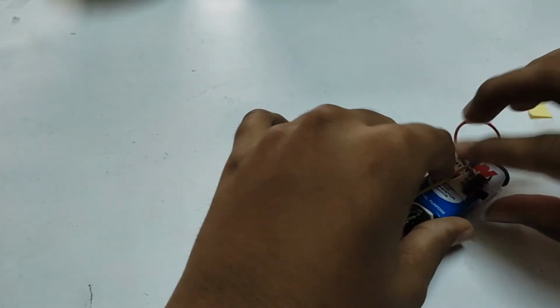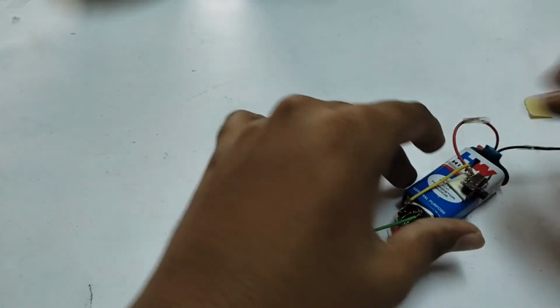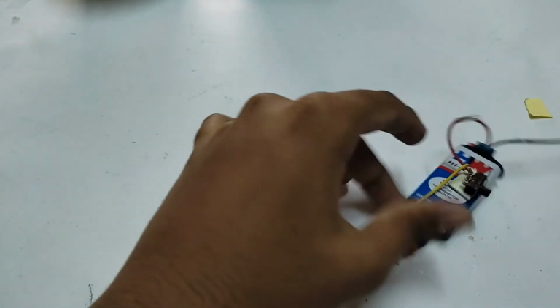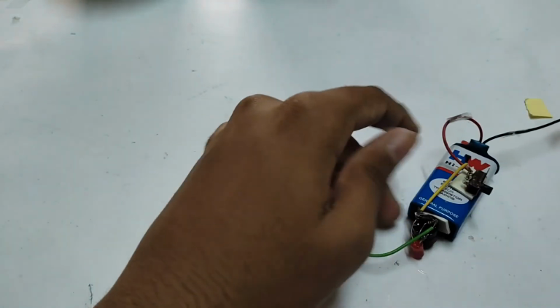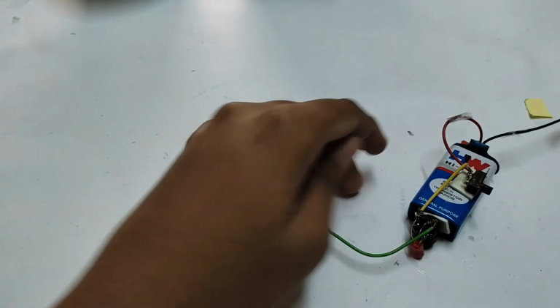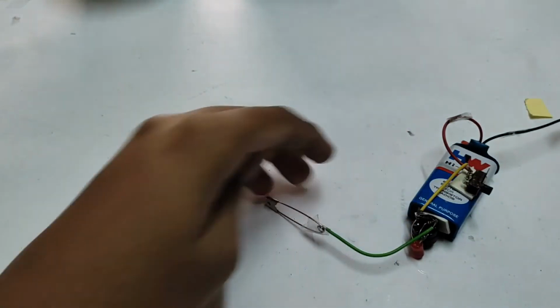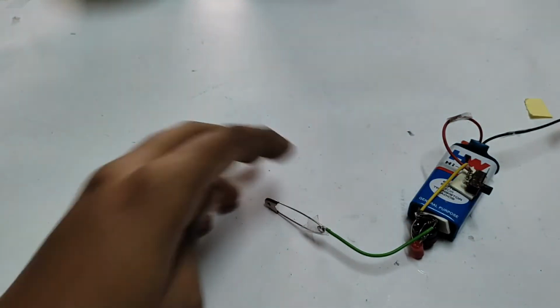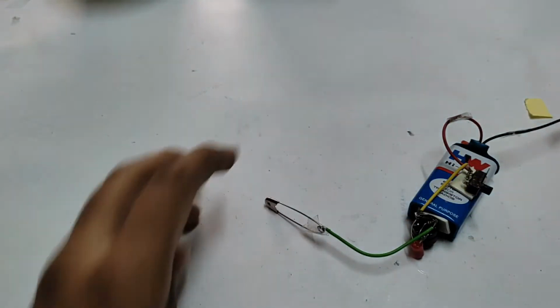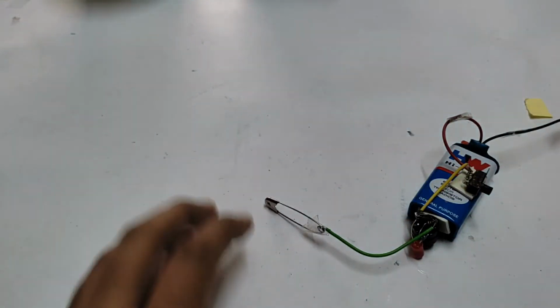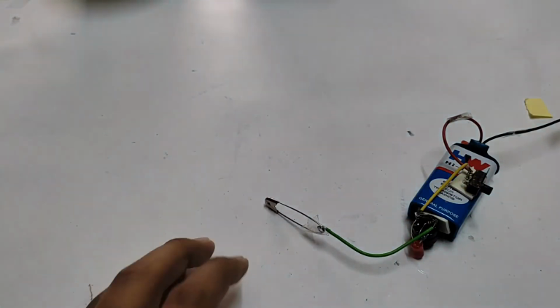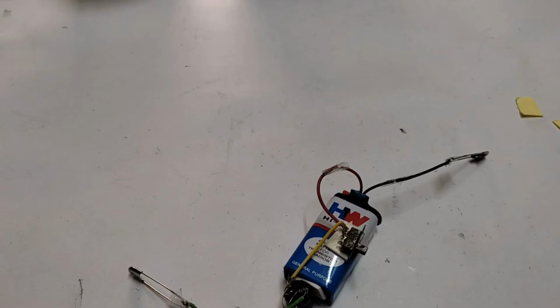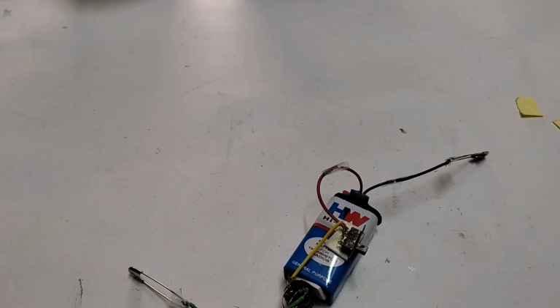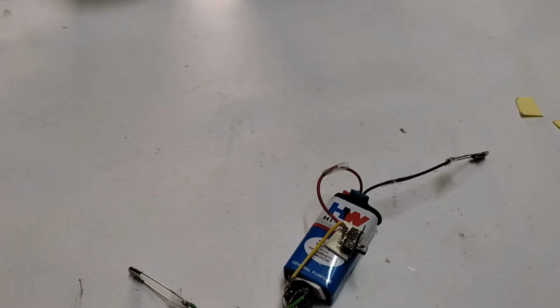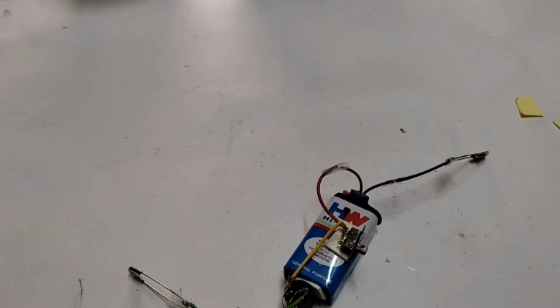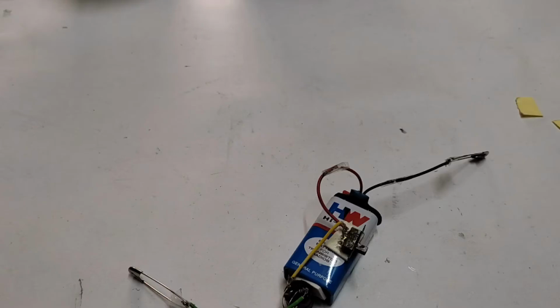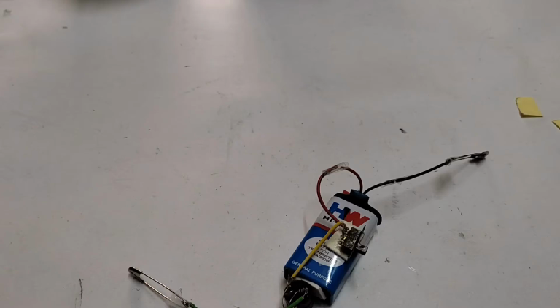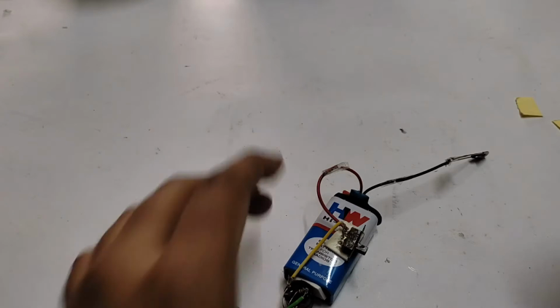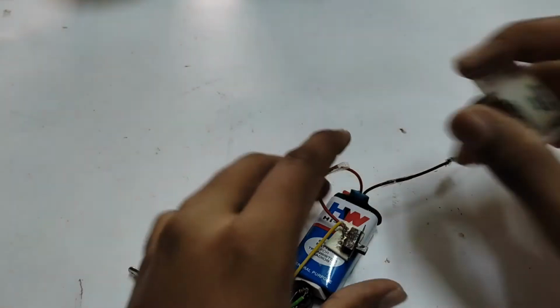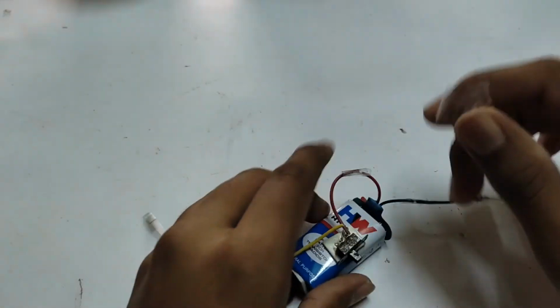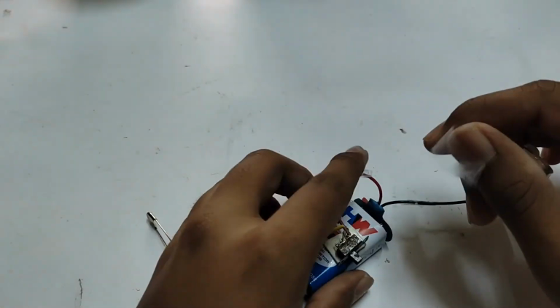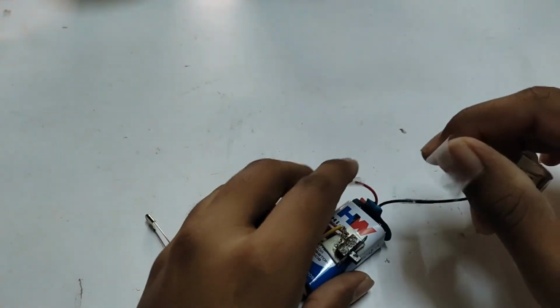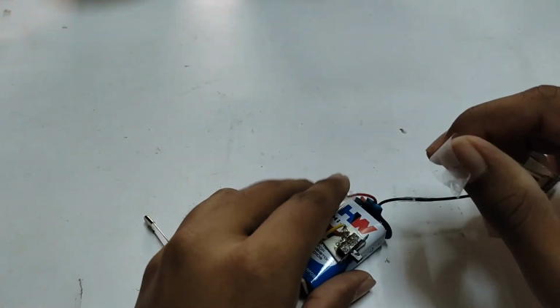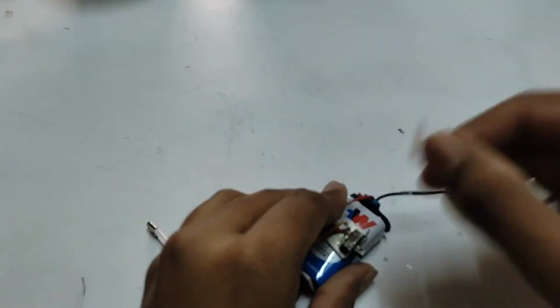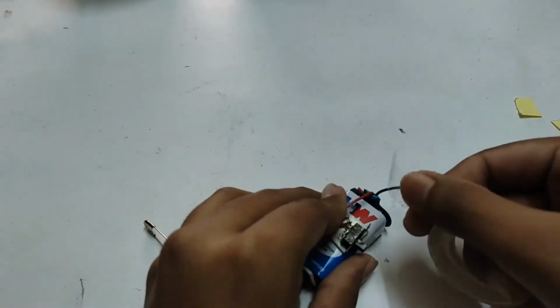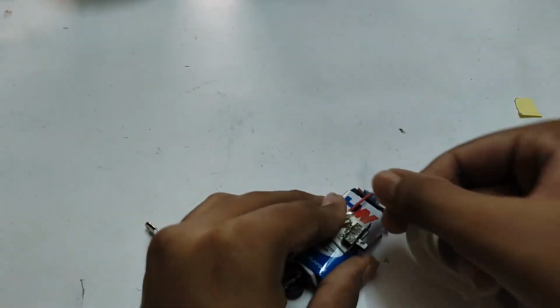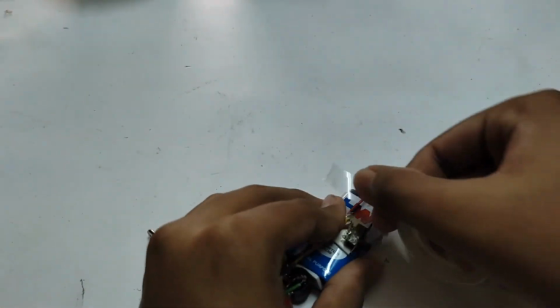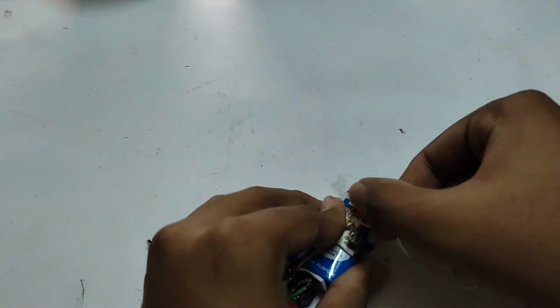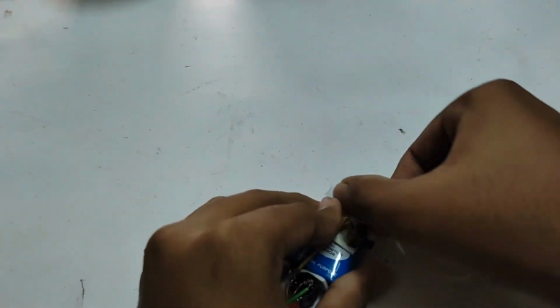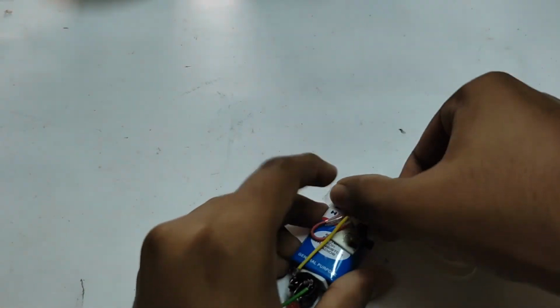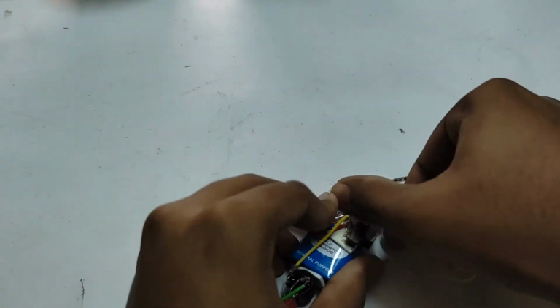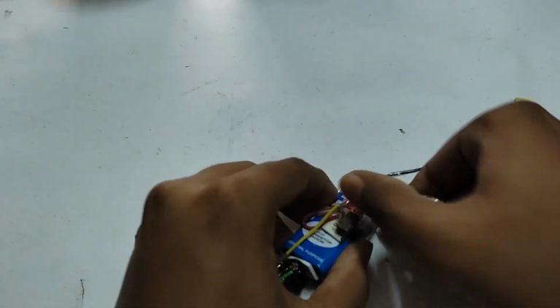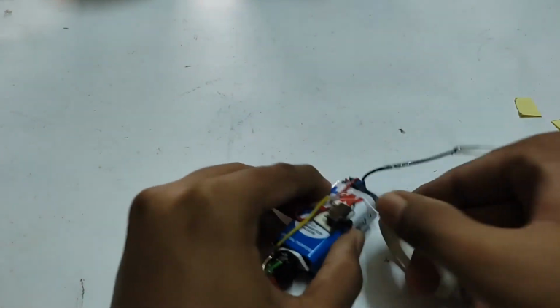If we can connect the wire, we need to connect the signal.